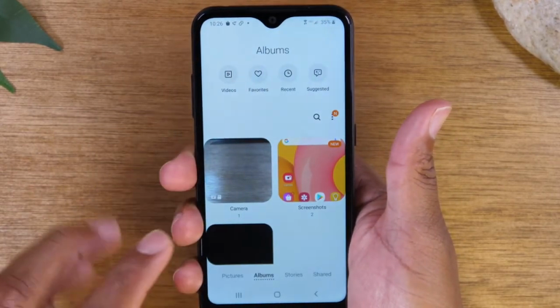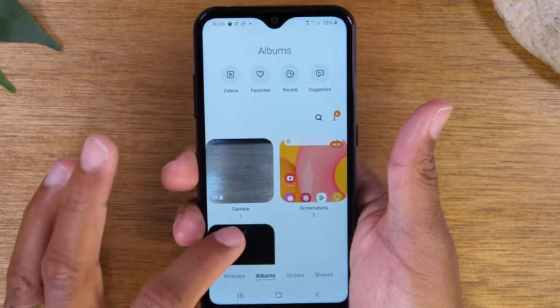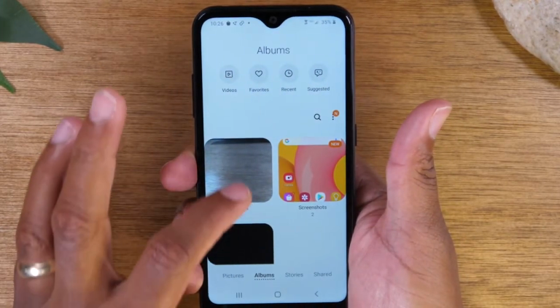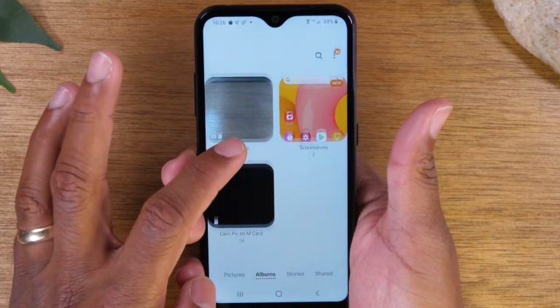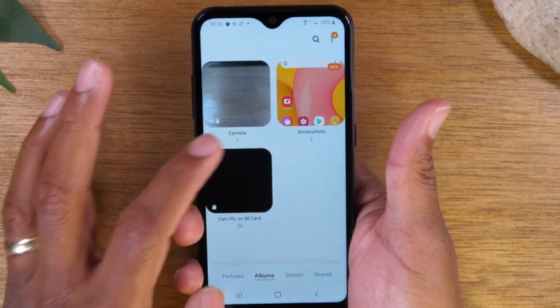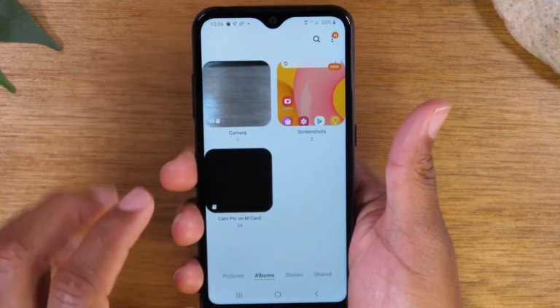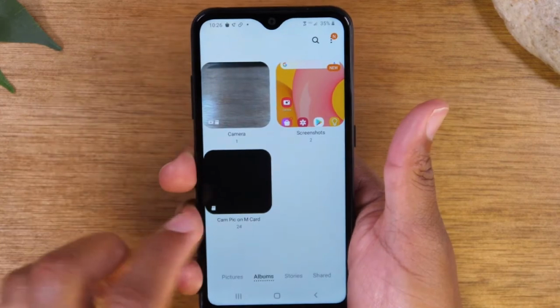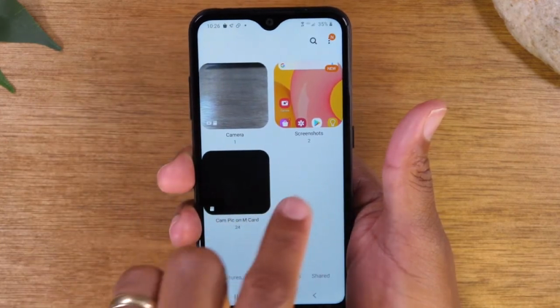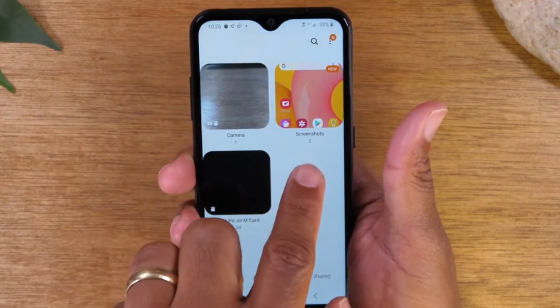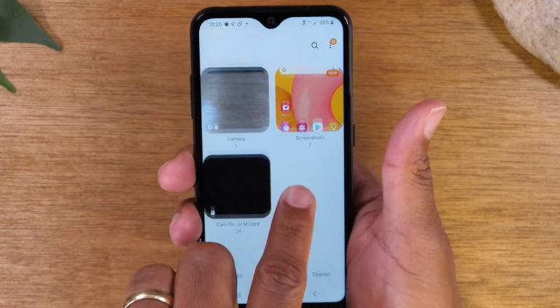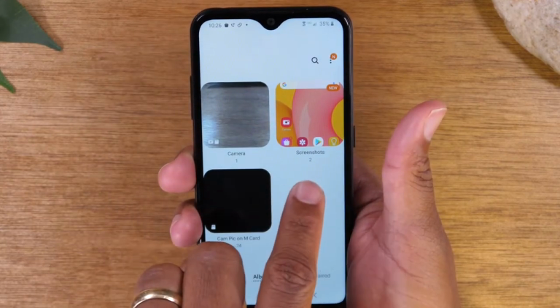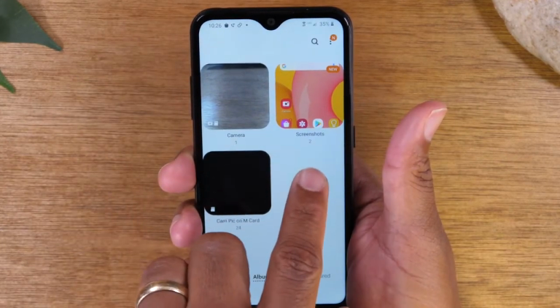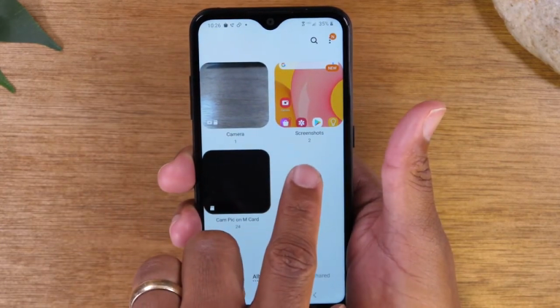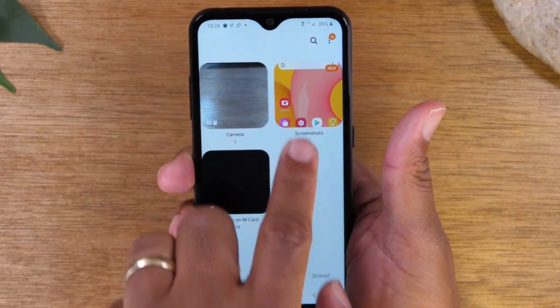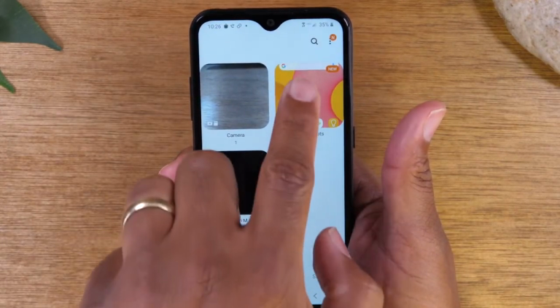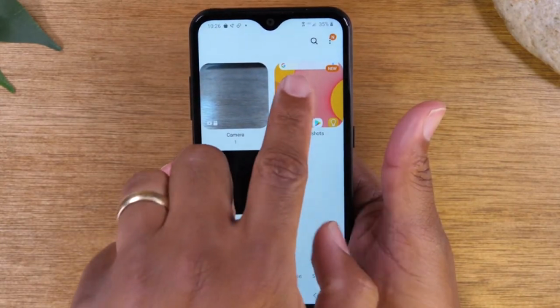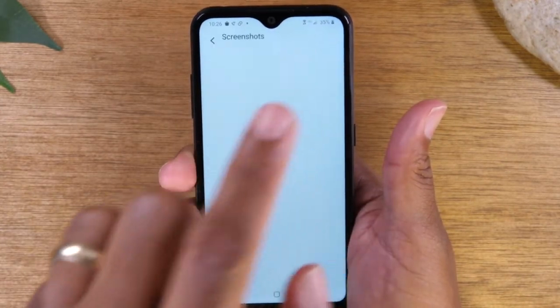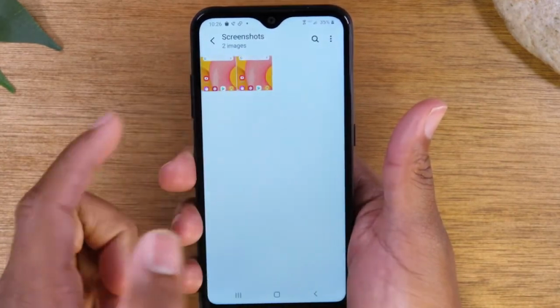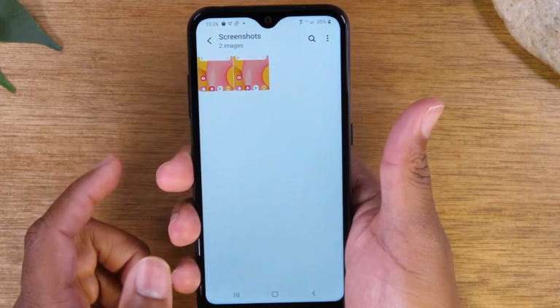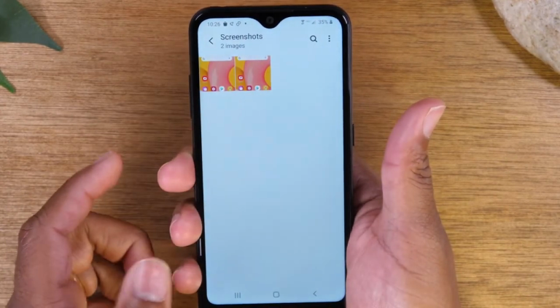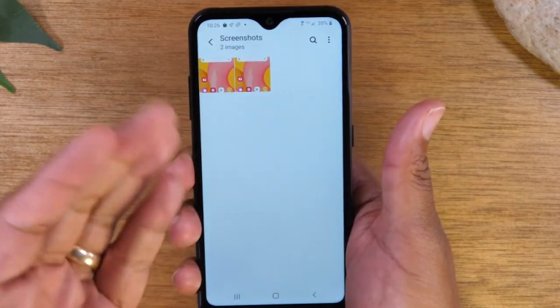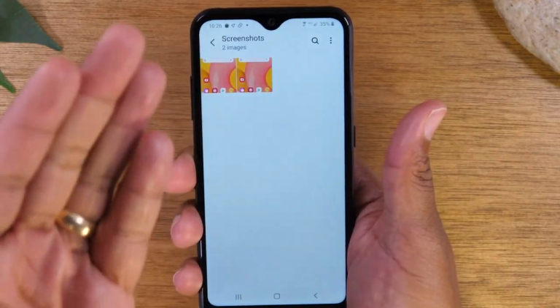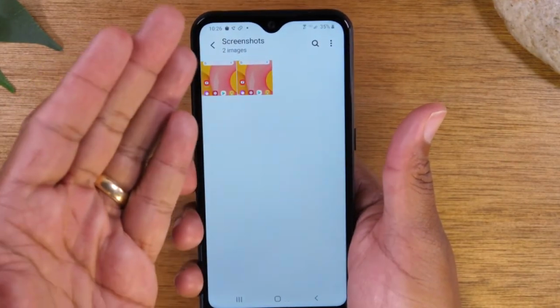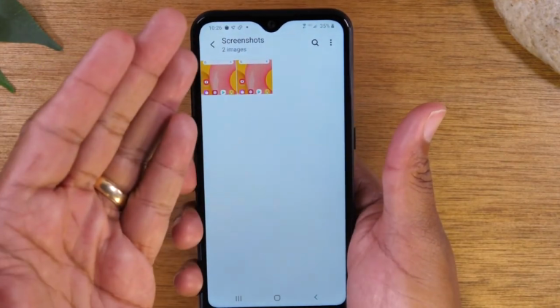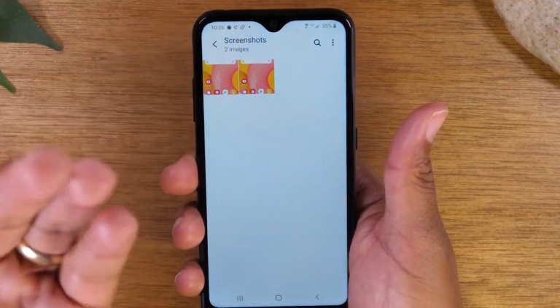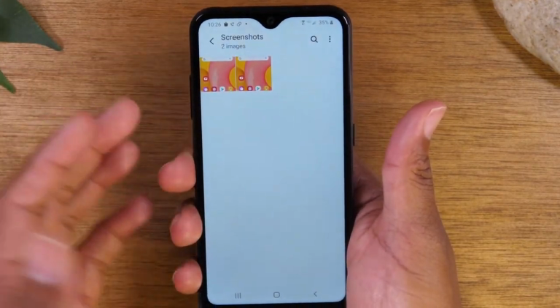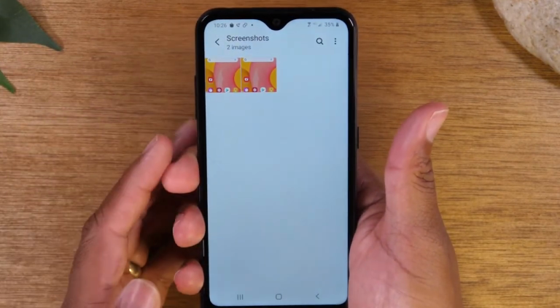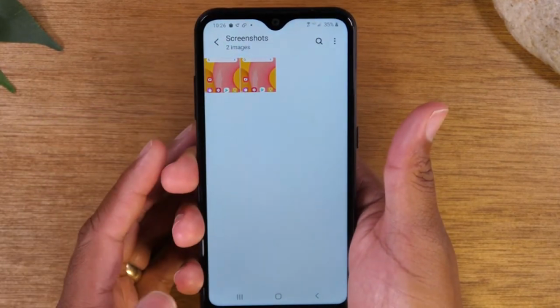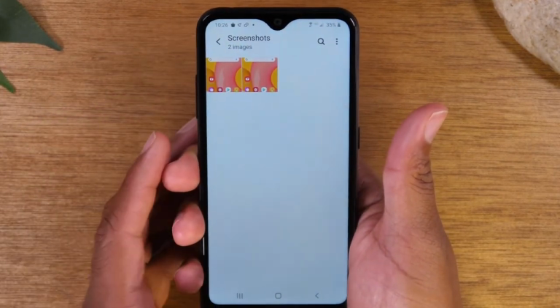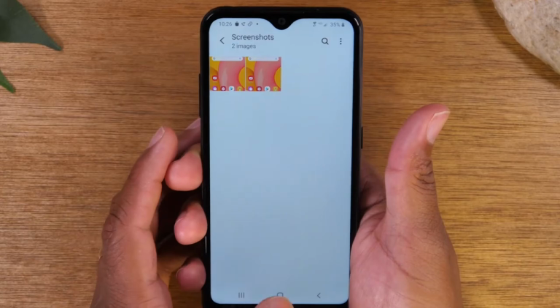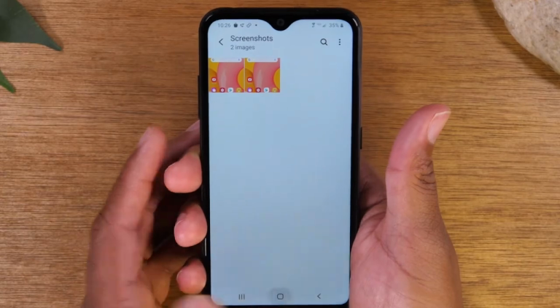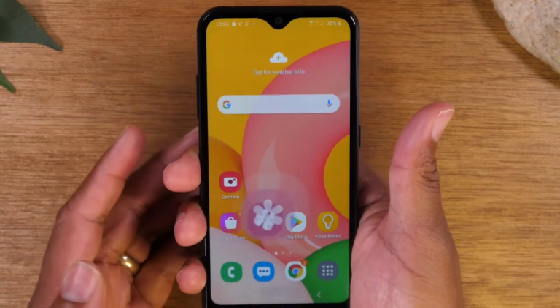It will create a folder for you that is named Screenshots, so you can tap there and that's where you'll find your screenshot.